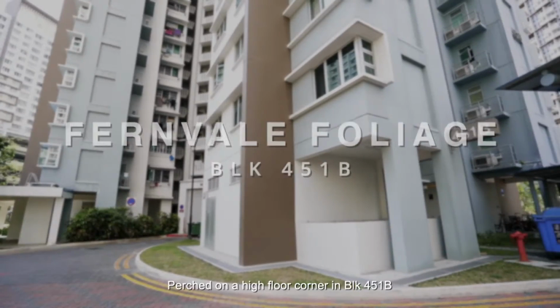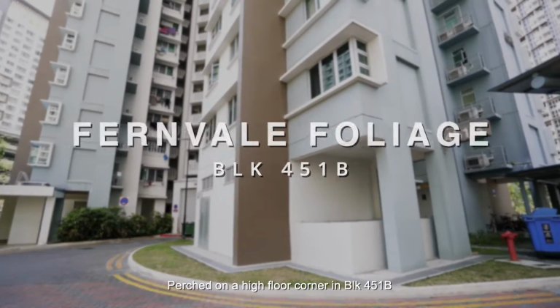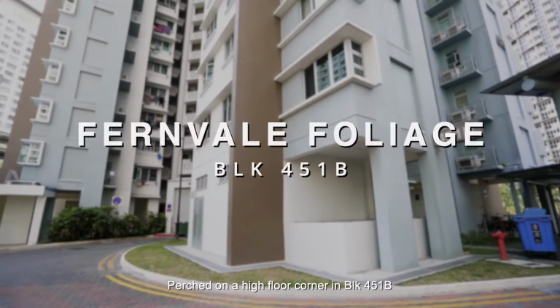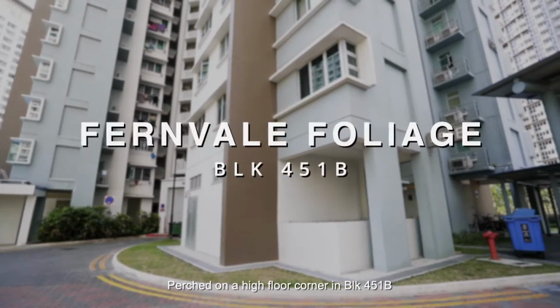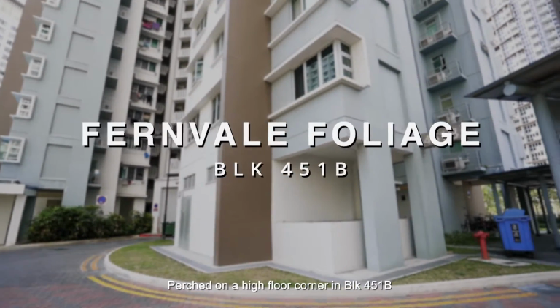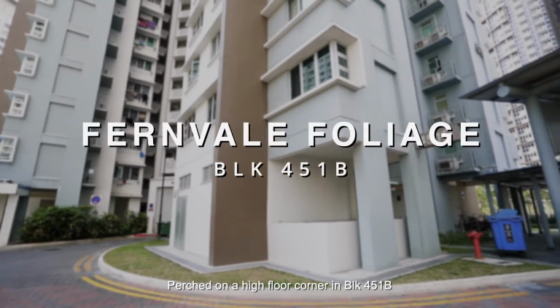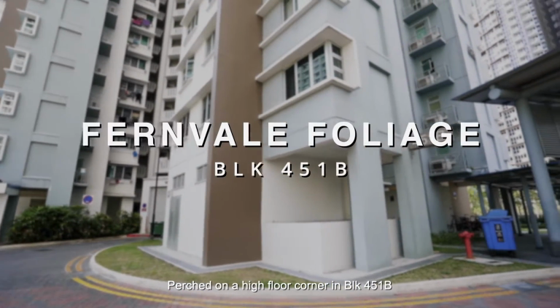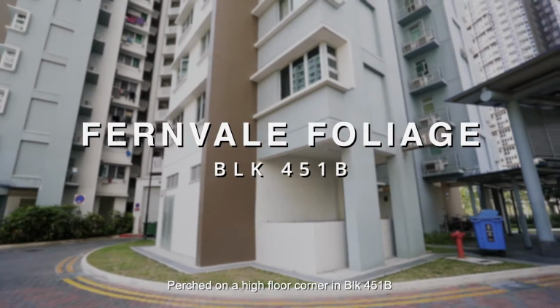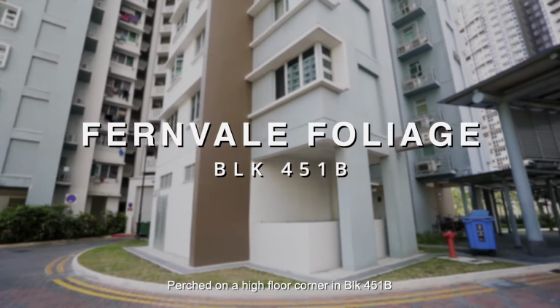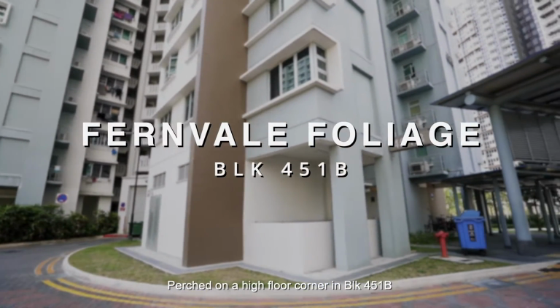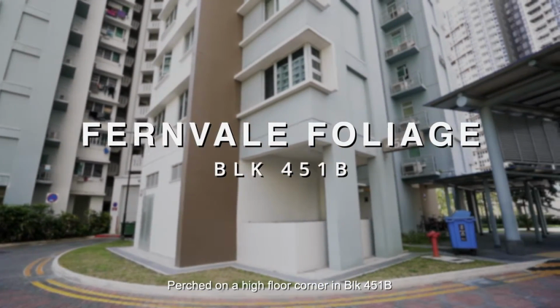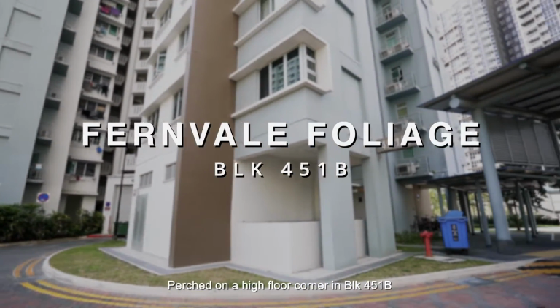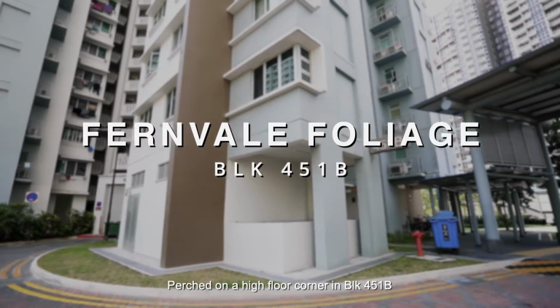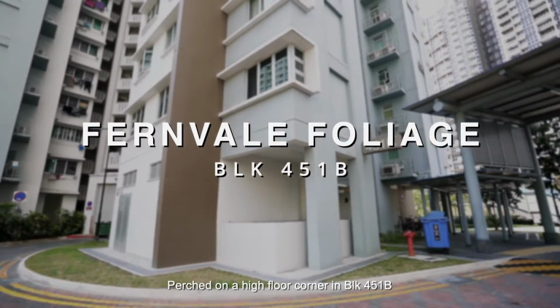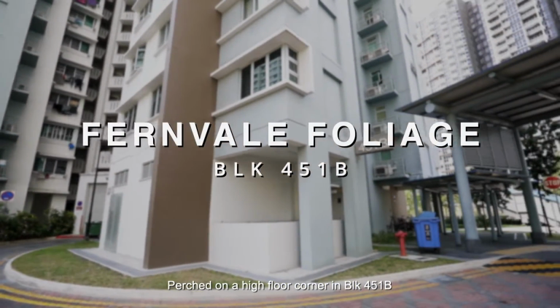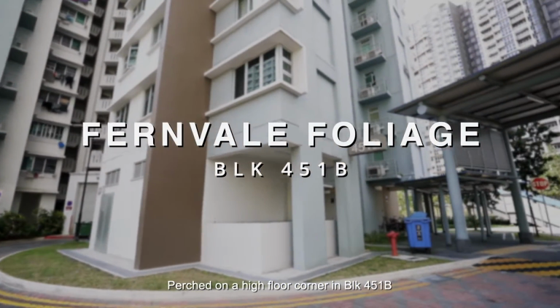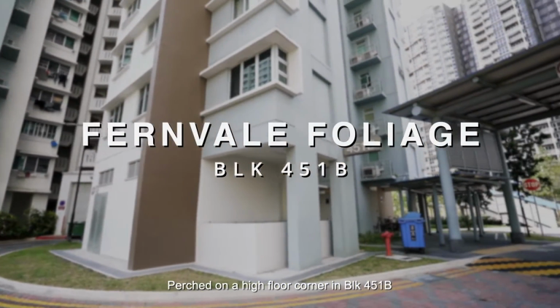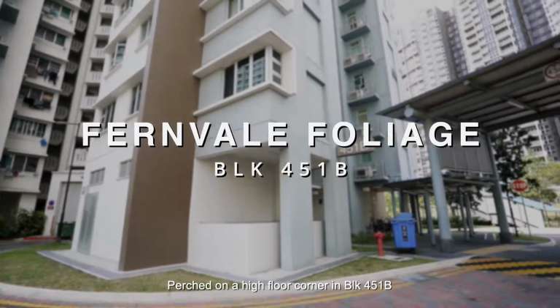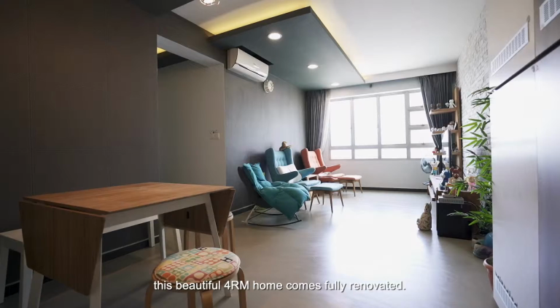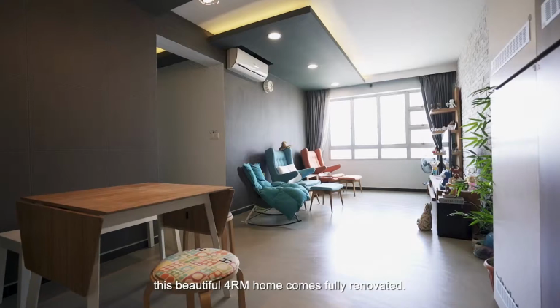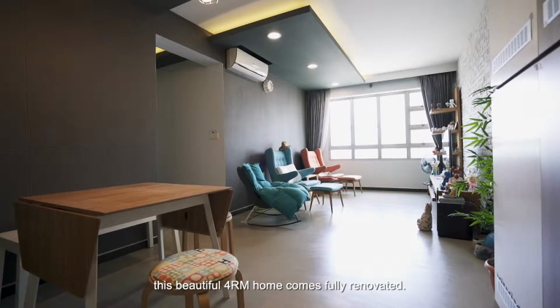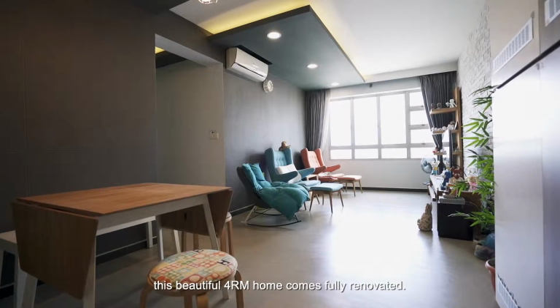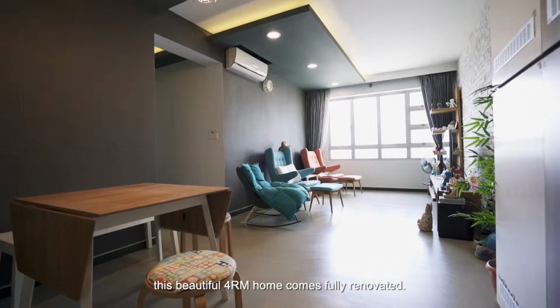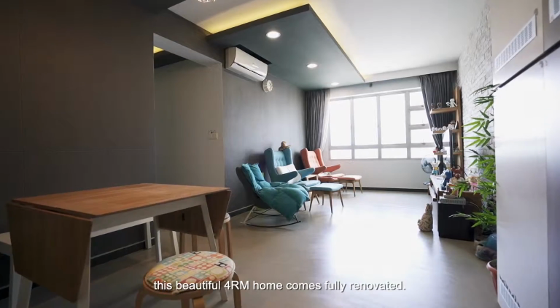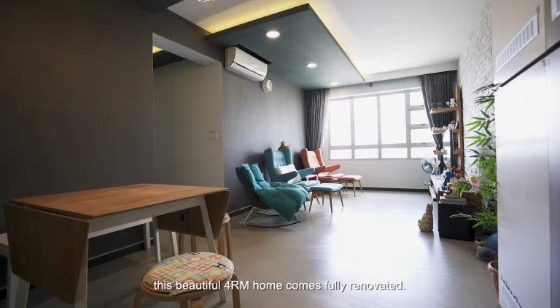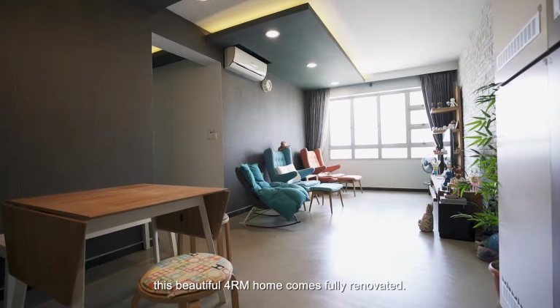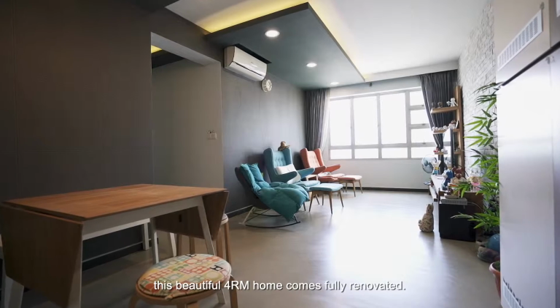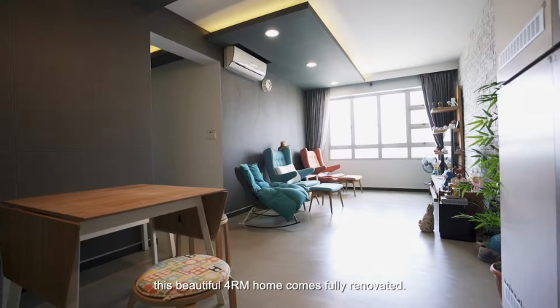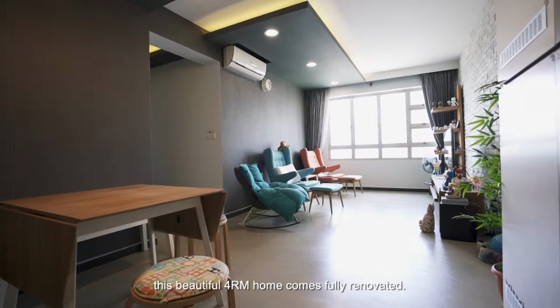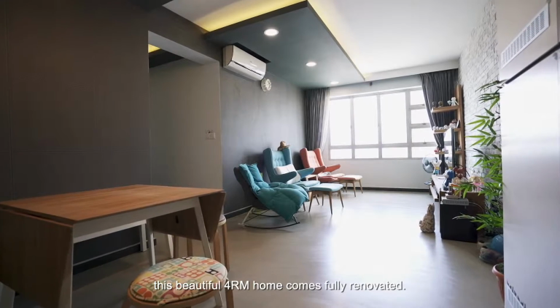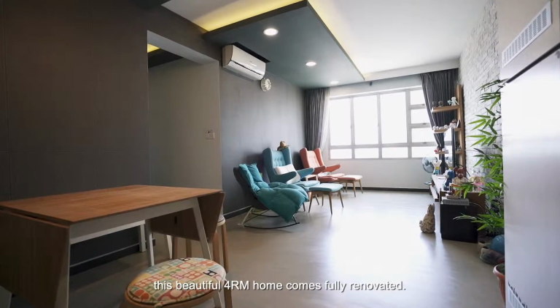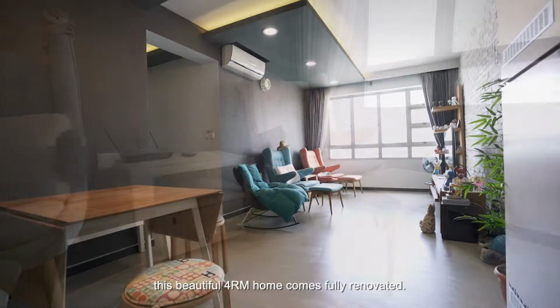Perched on a high floor corner unit in Block 451B, this beautiful 4-room home comes fully renovated.